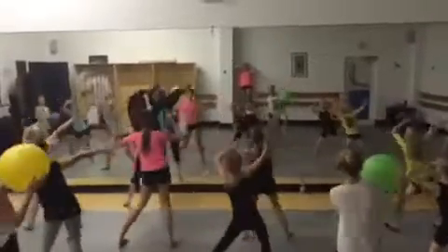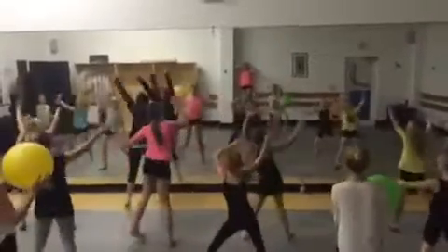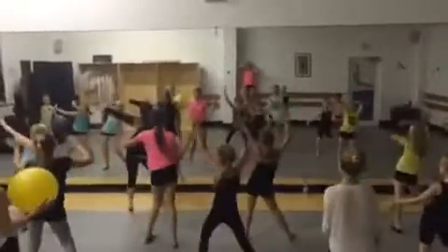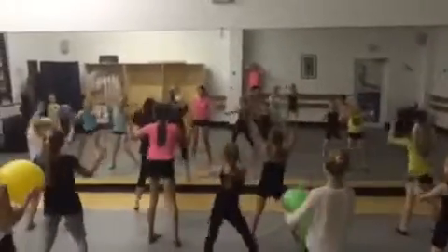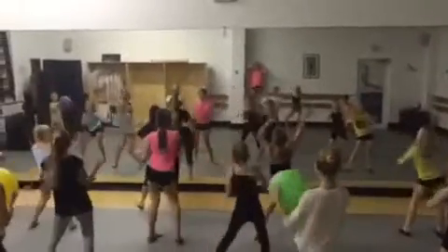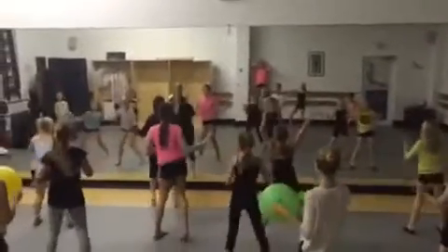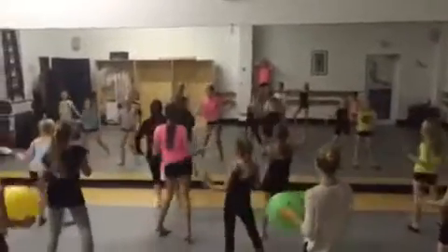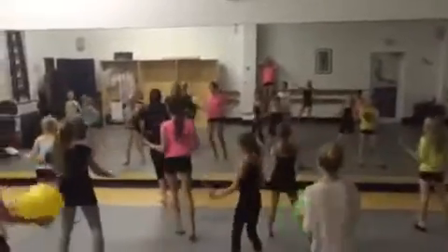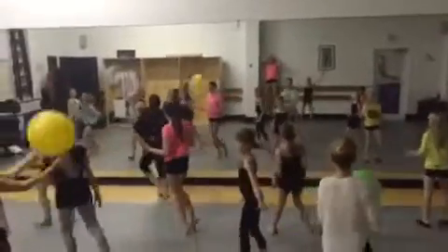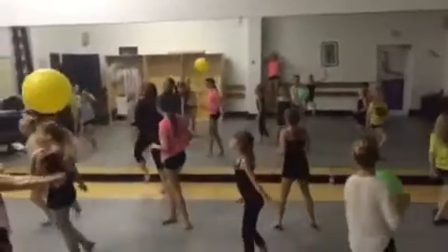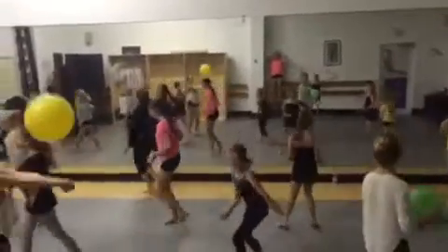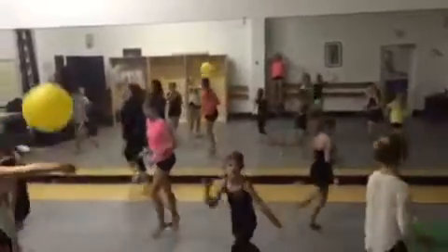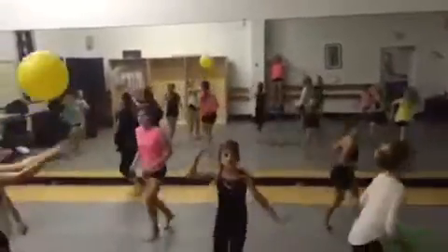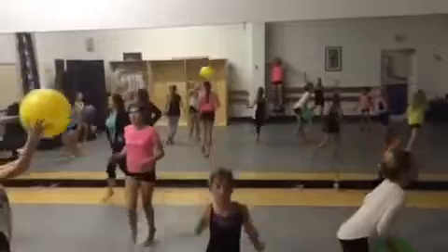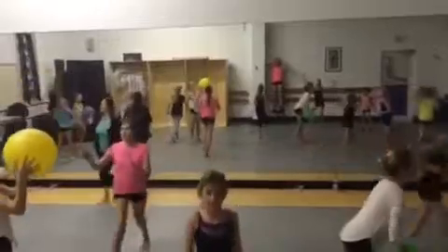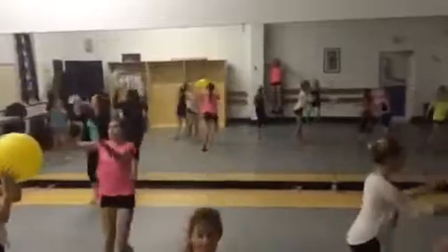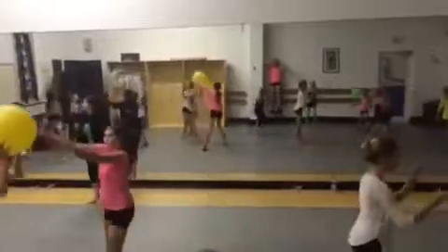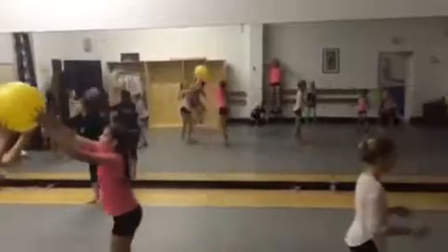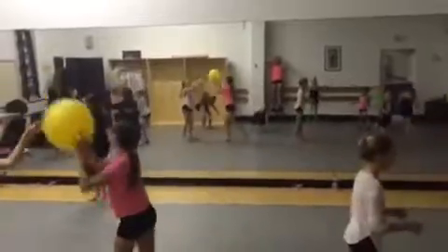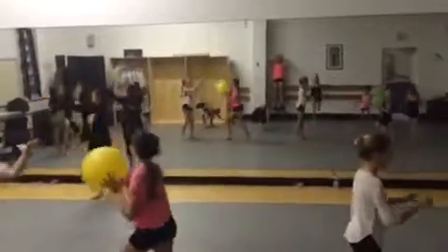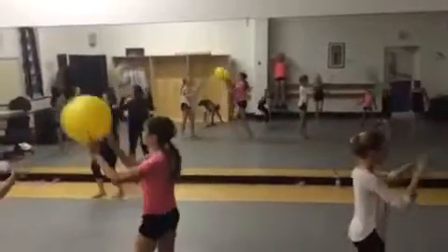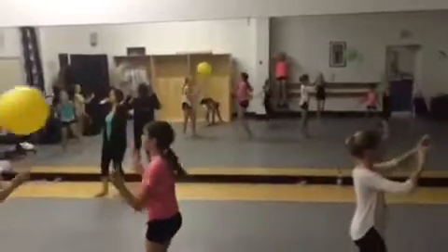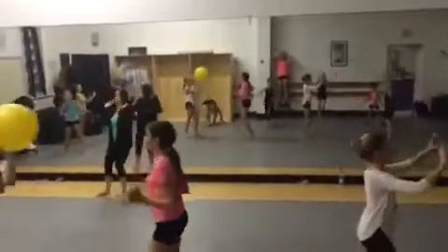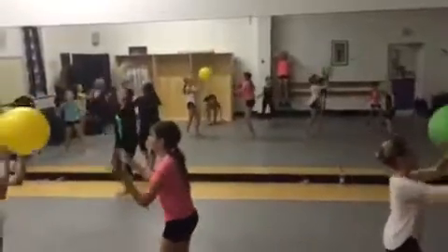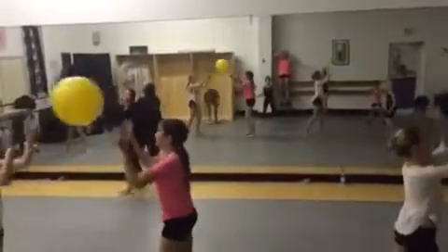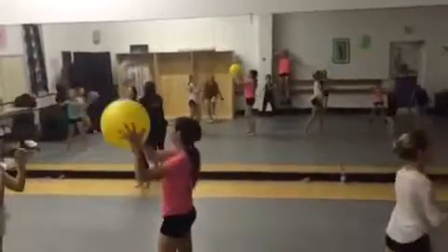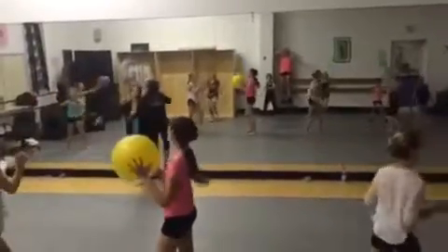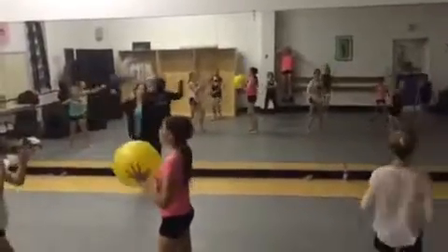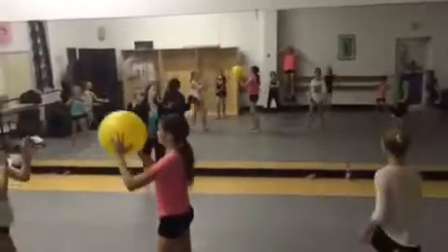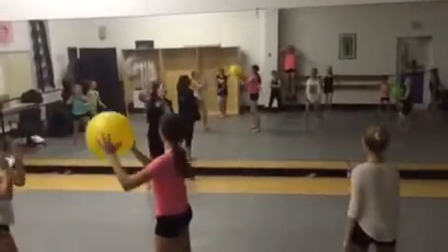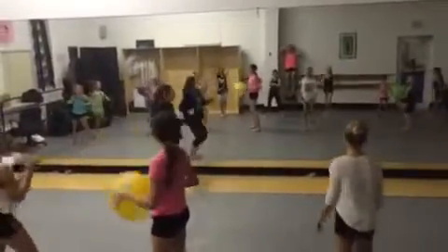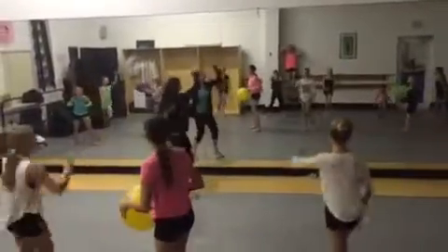Up. Up. Down. Low. Back. Two. Five. Two. Six. Second group, go.